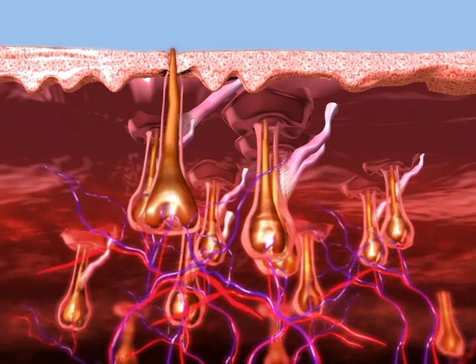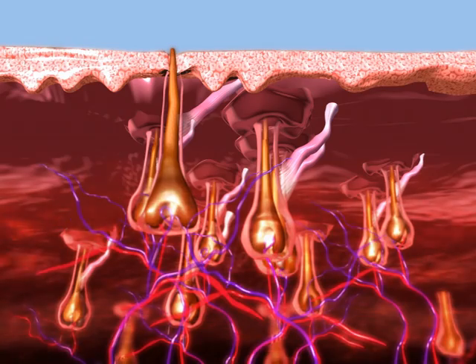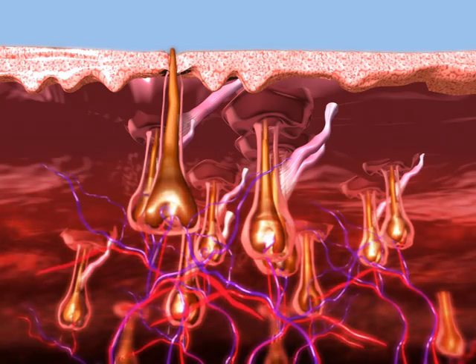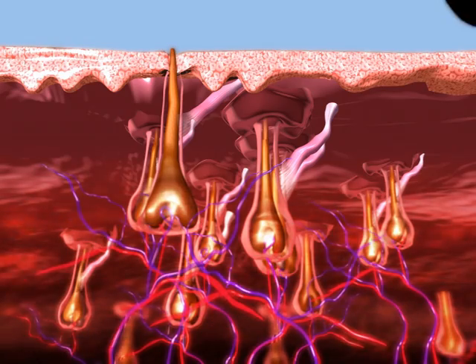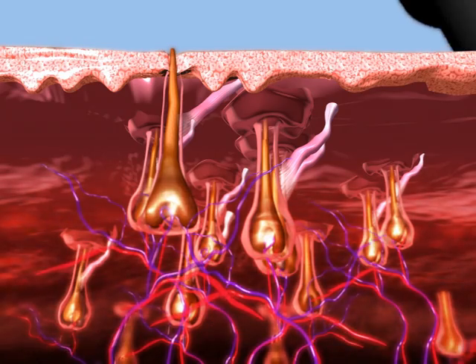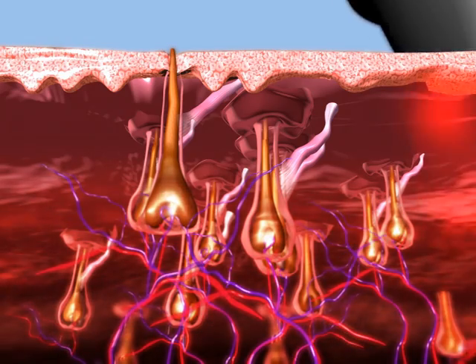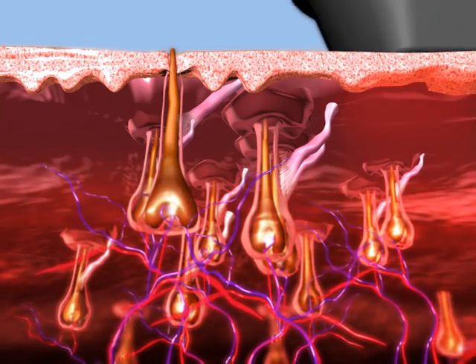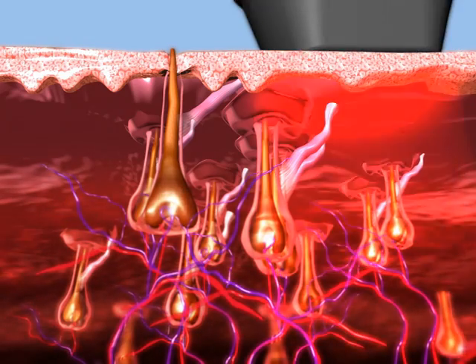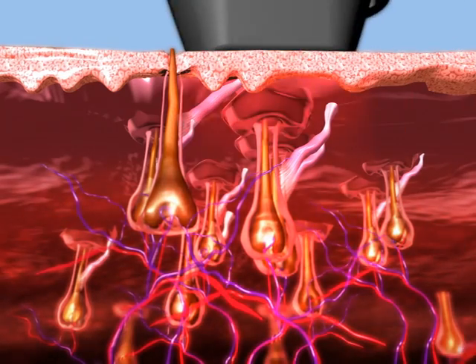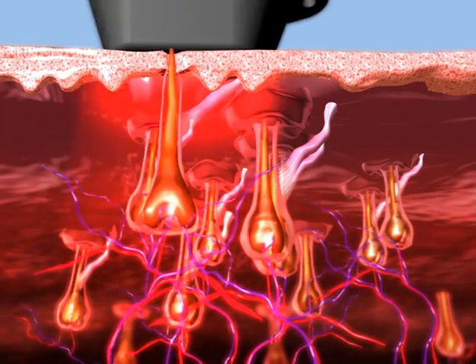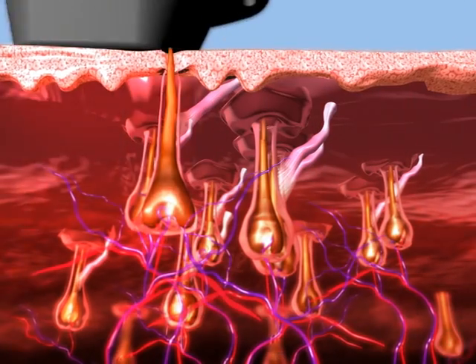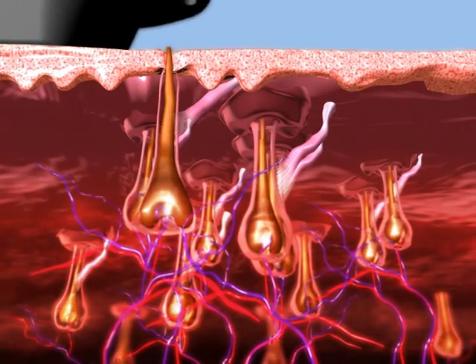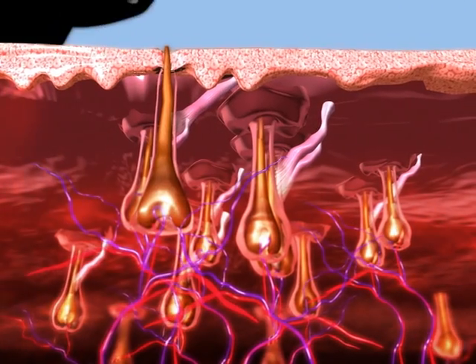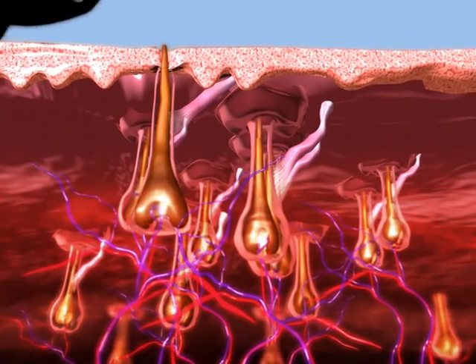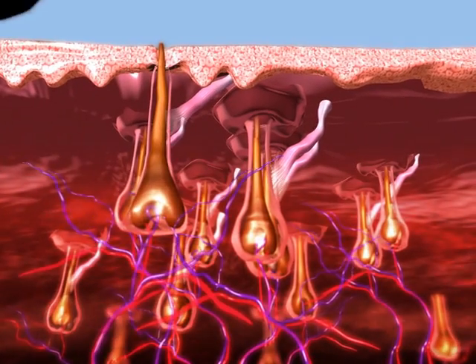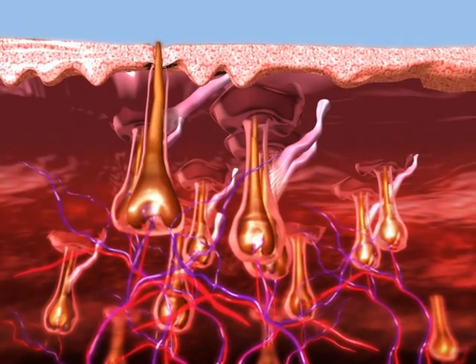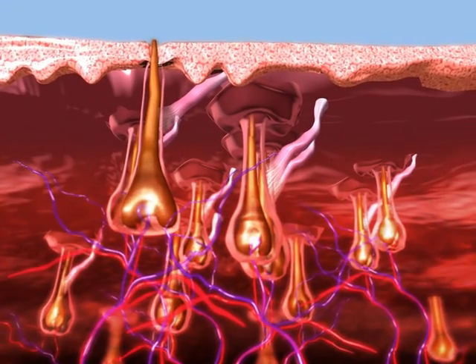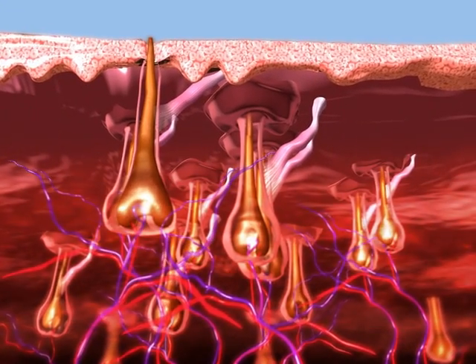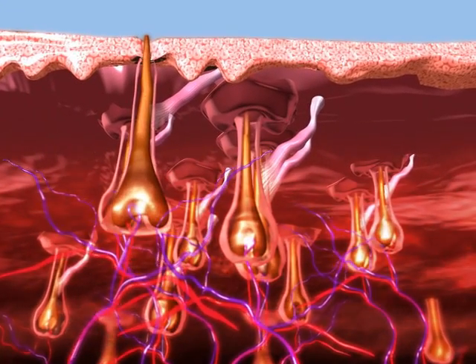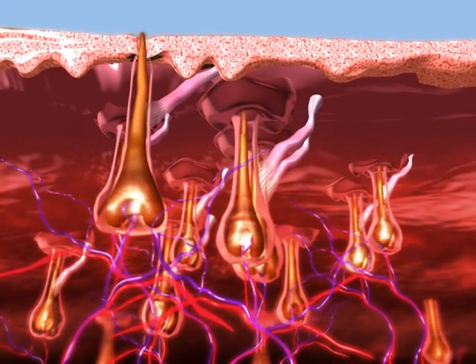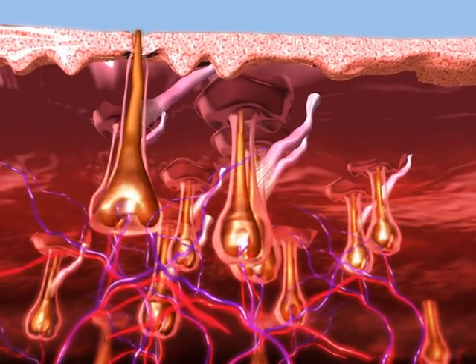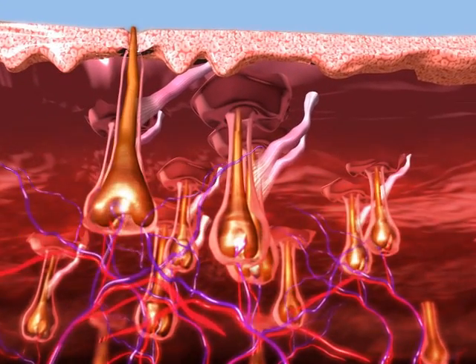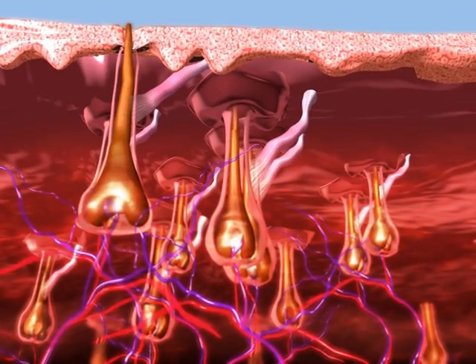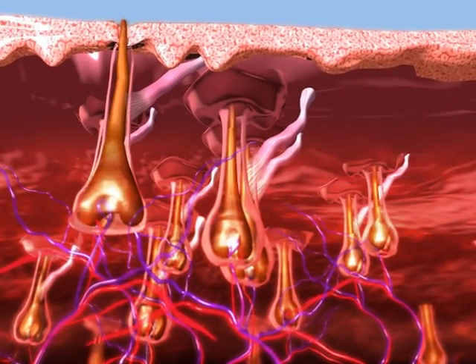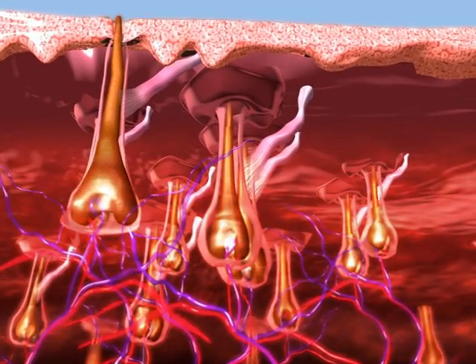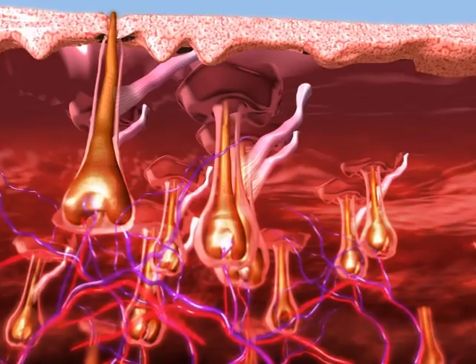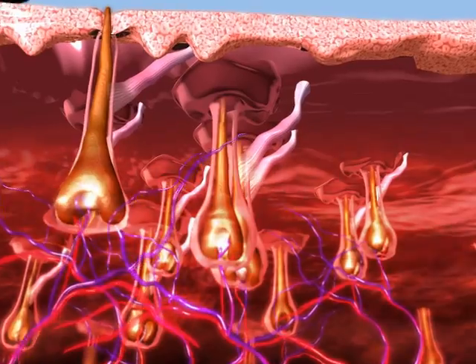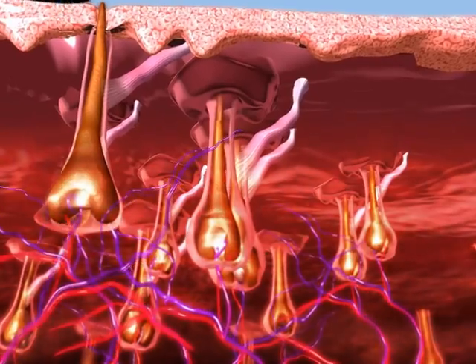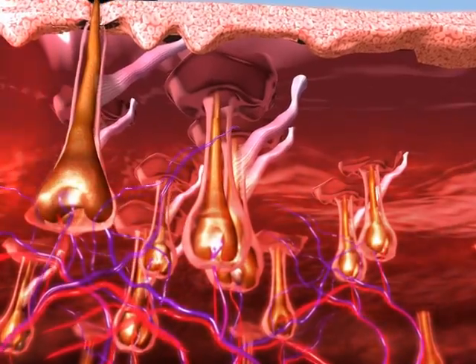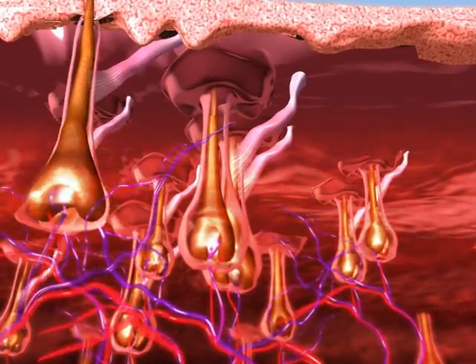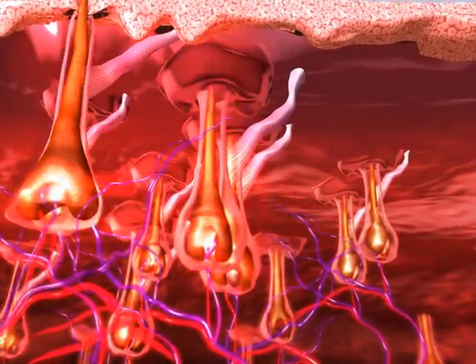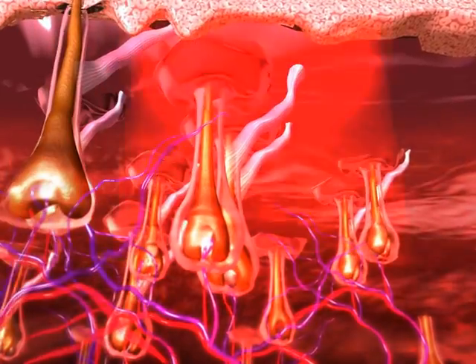The SHR mode enables a low-fluence, in-motion approach for virtually painless hair removal.